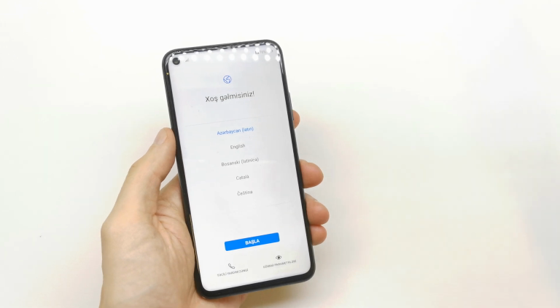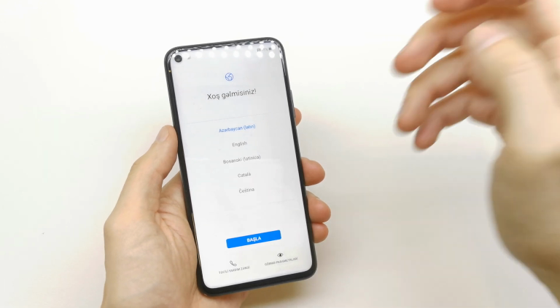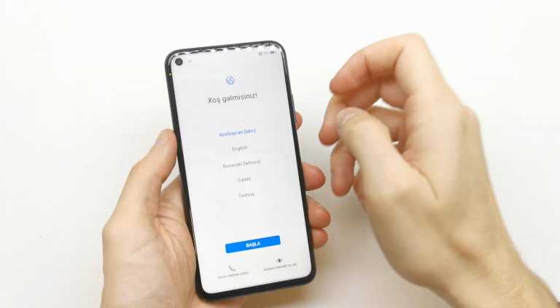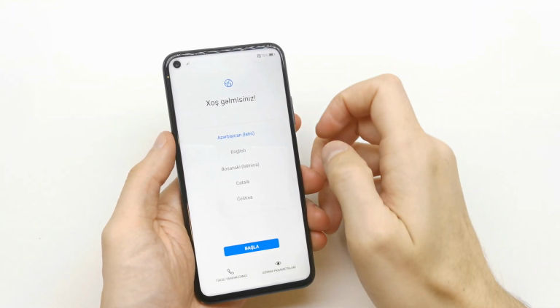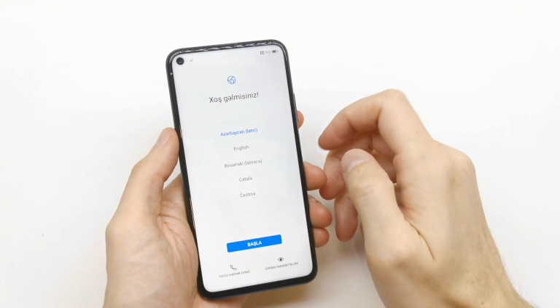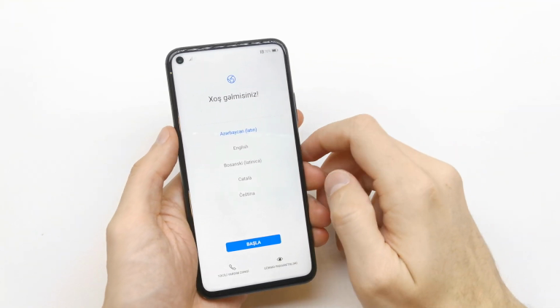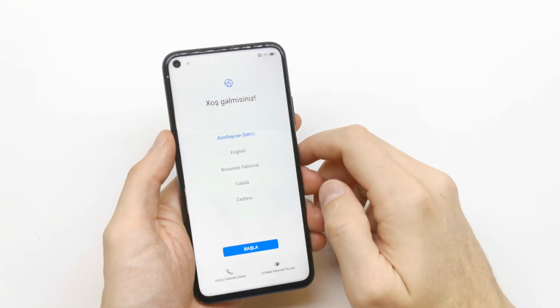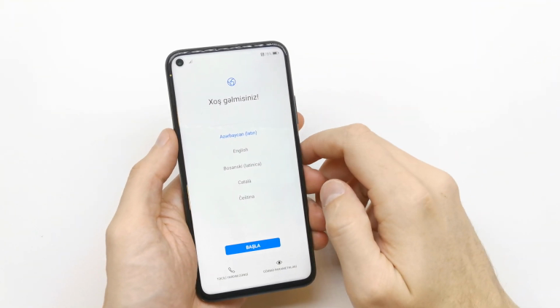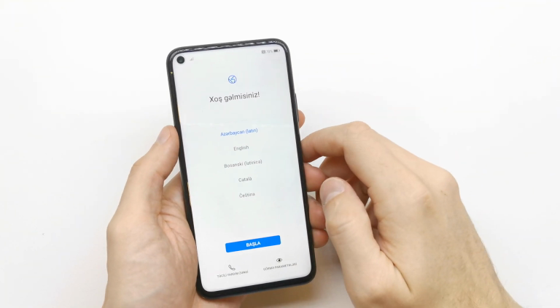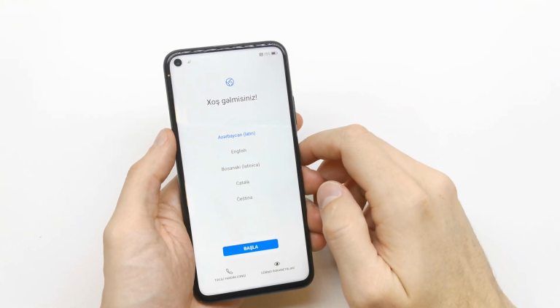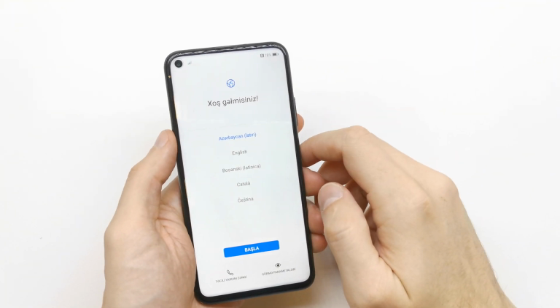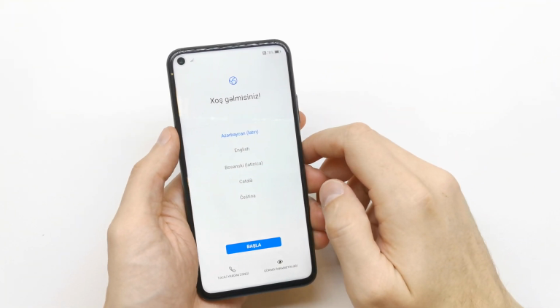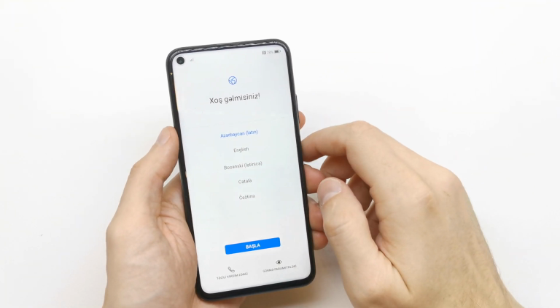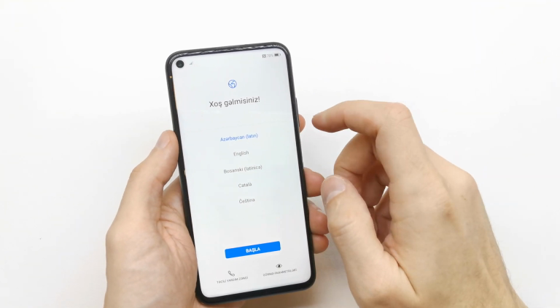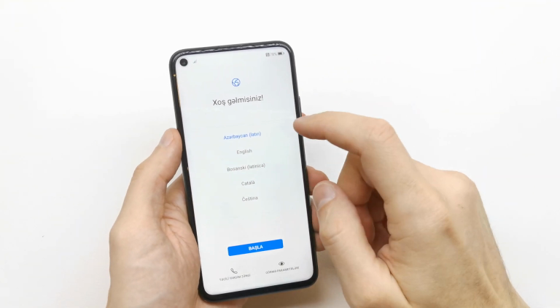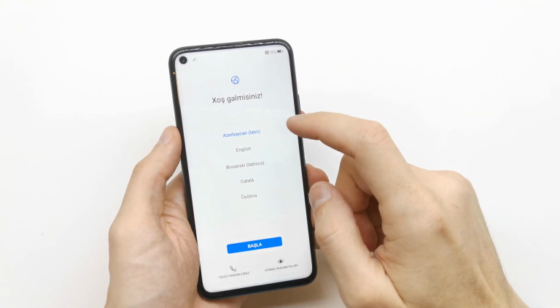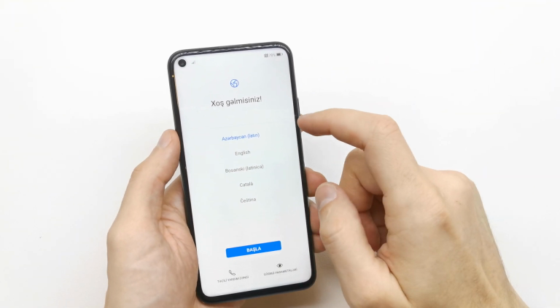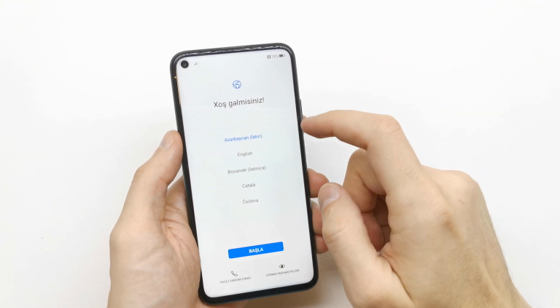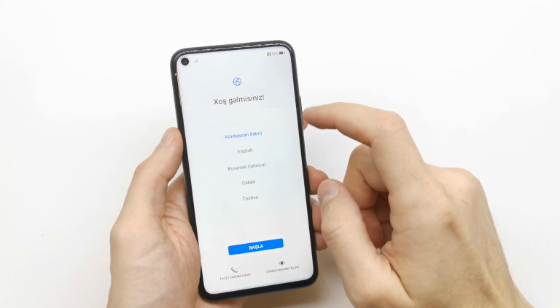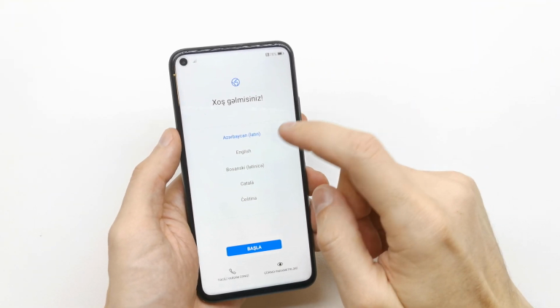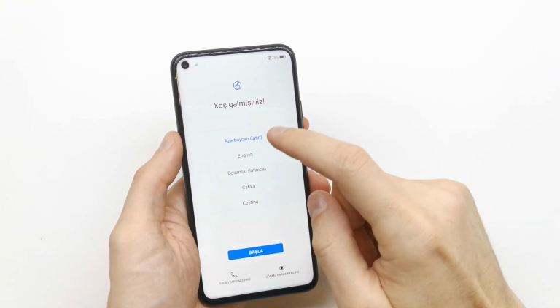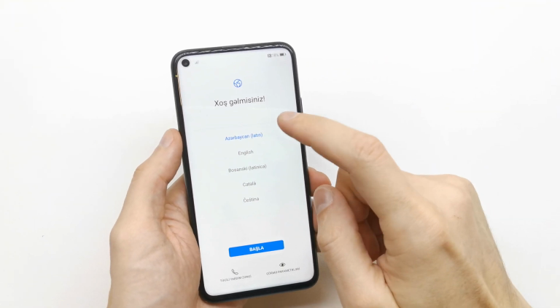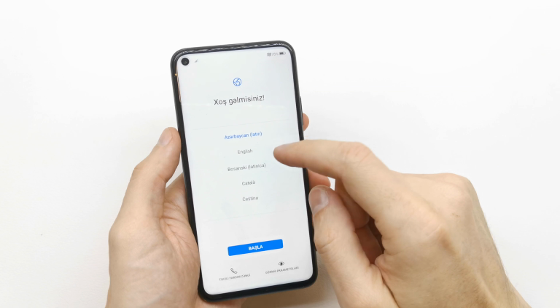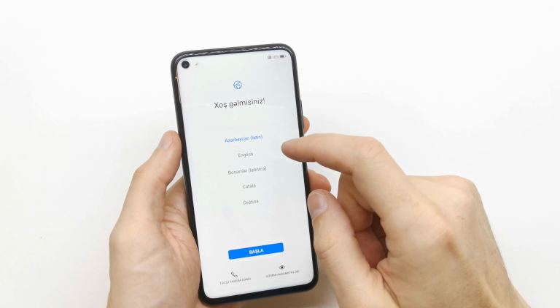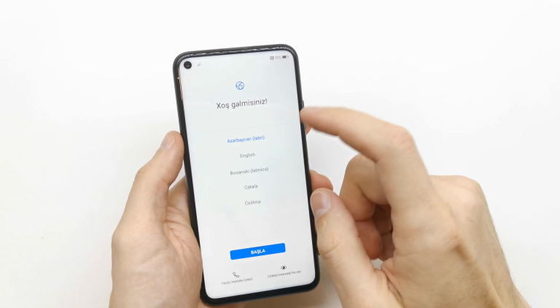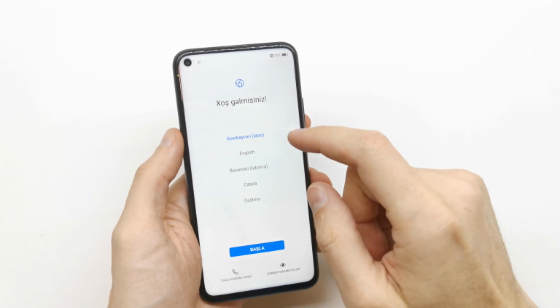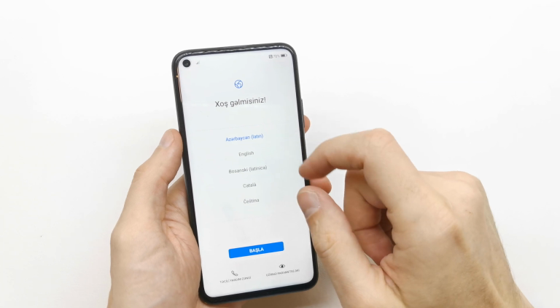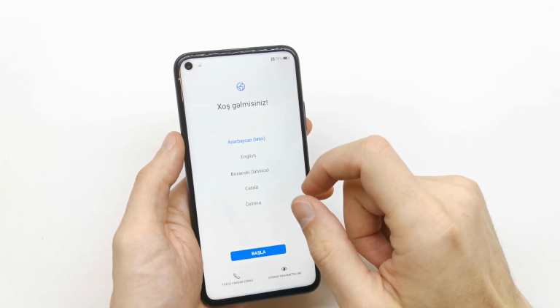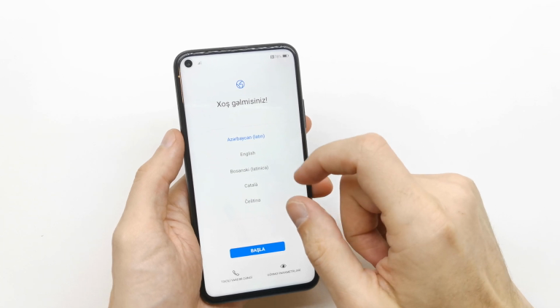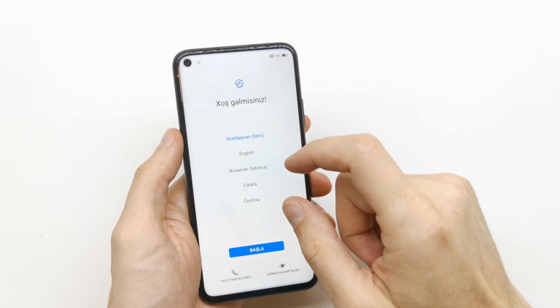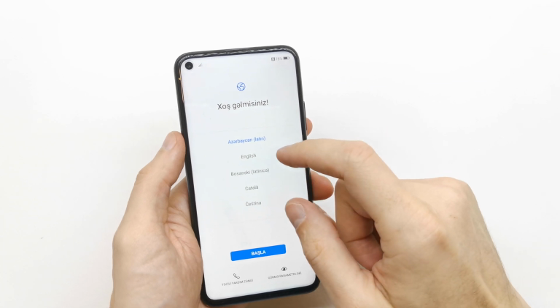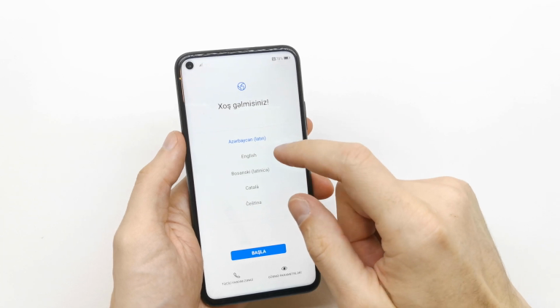Hi, welcome back on the do-it-yourself channel. Today I'm going to show you how to do the first setup of your Nova 5T.